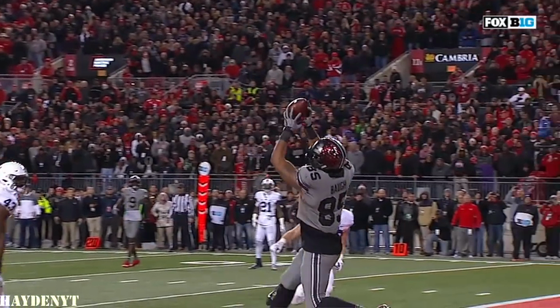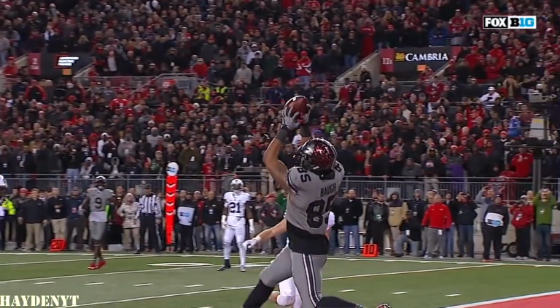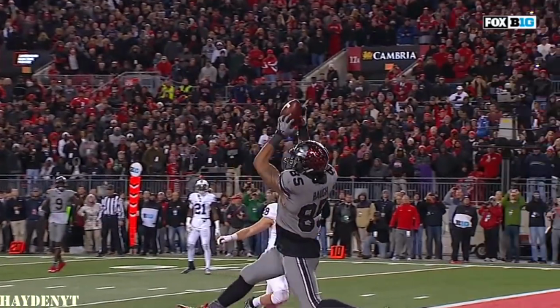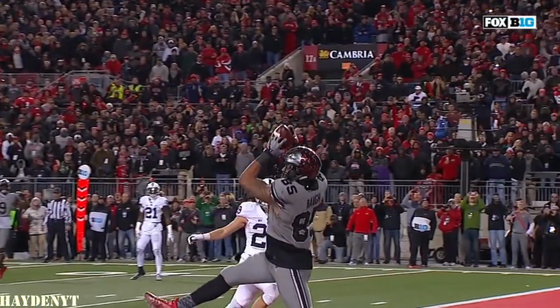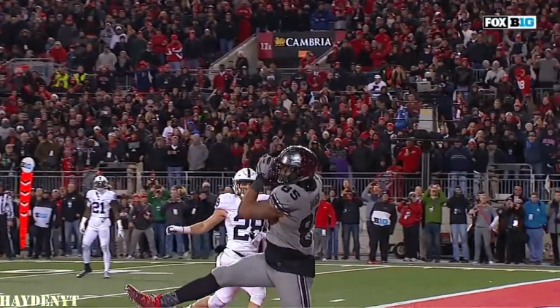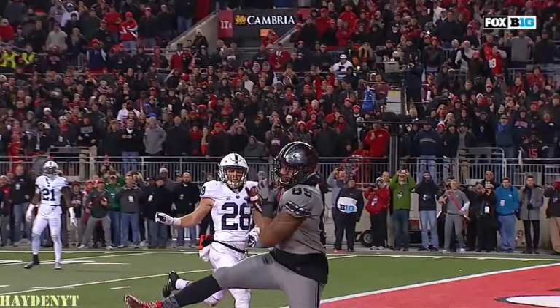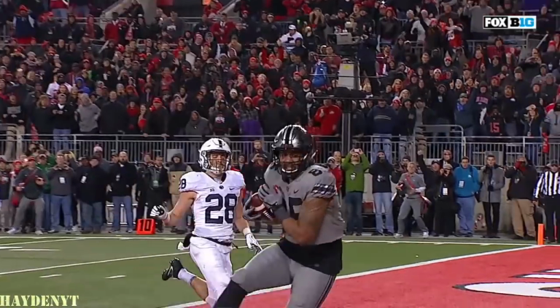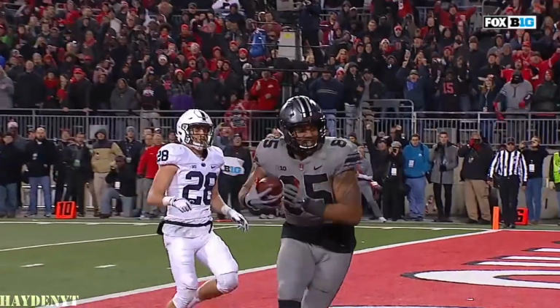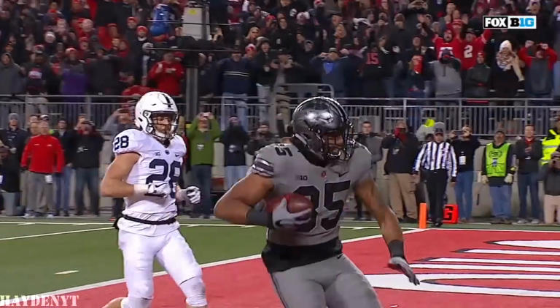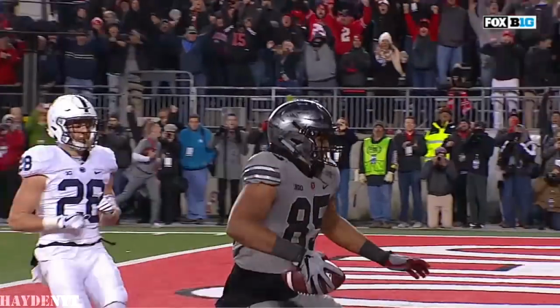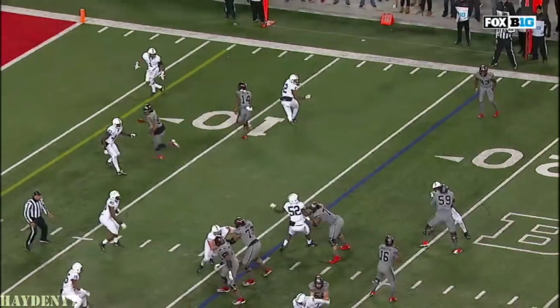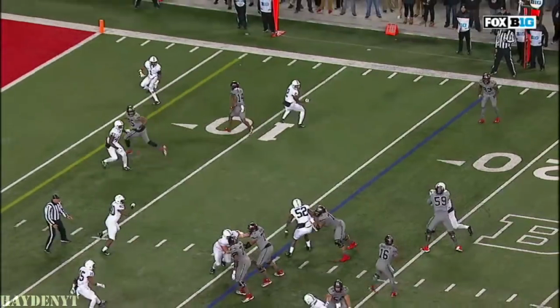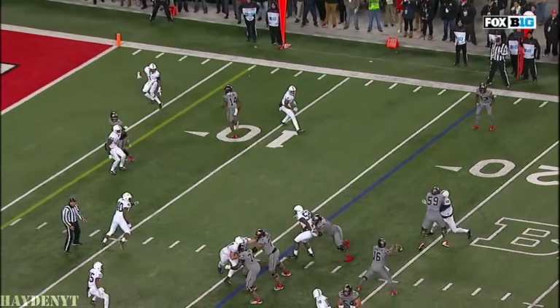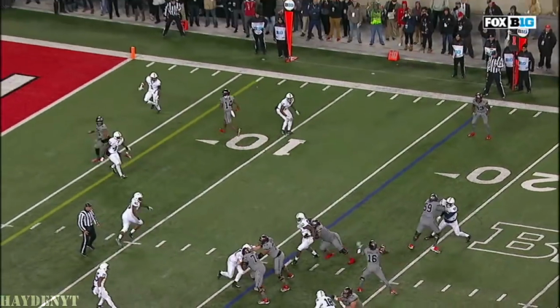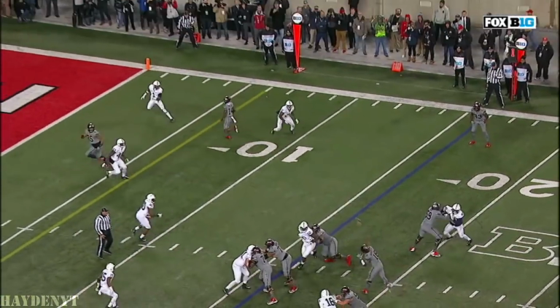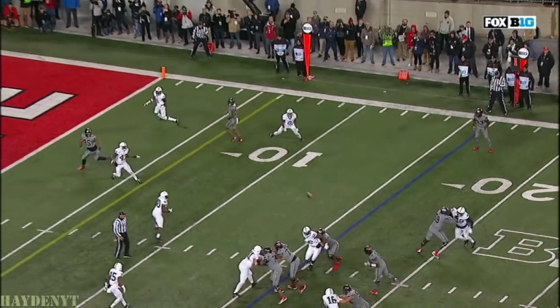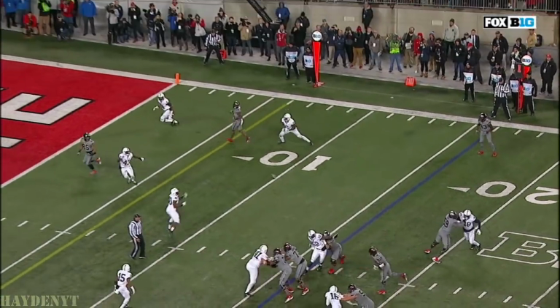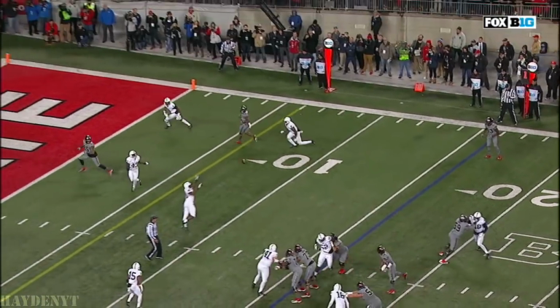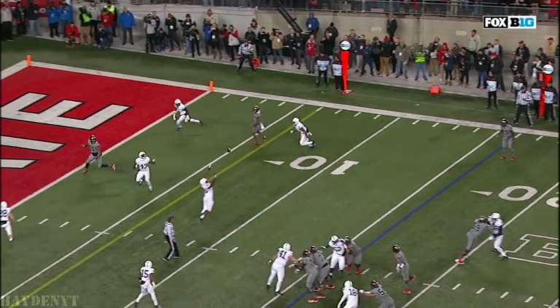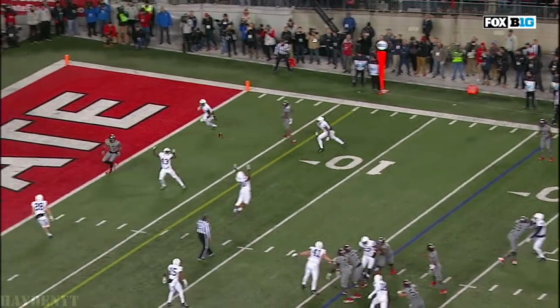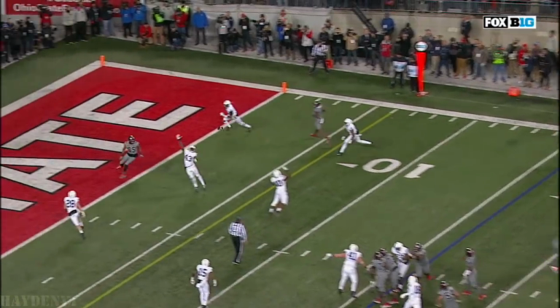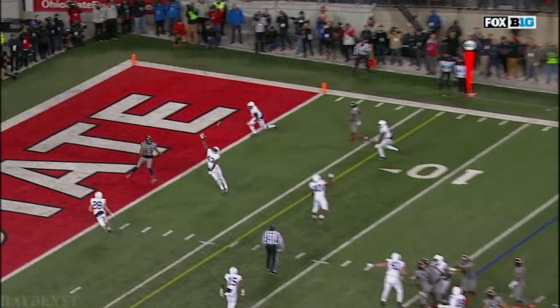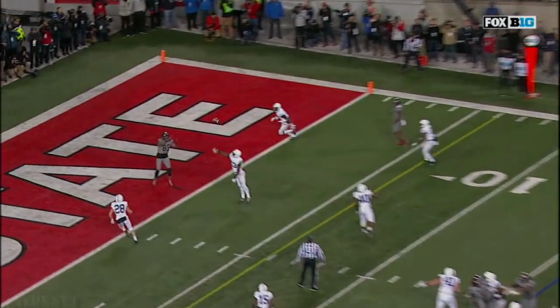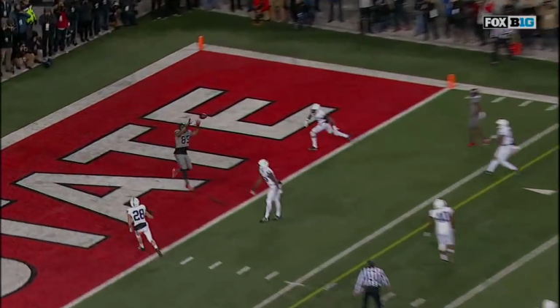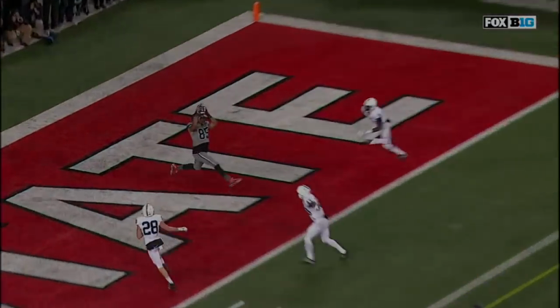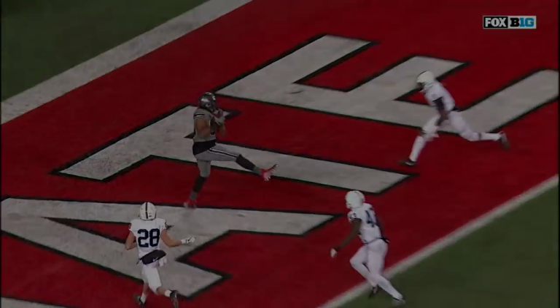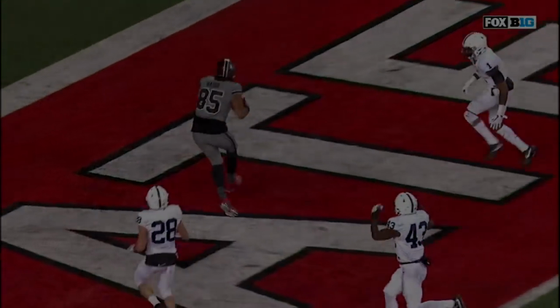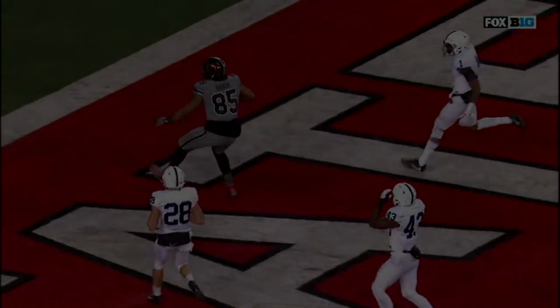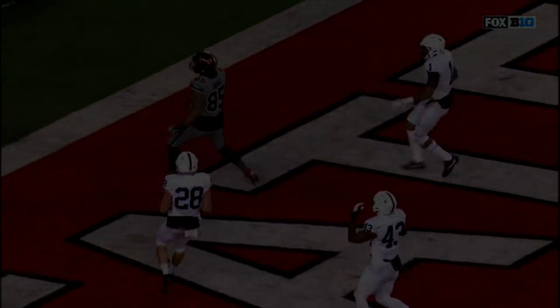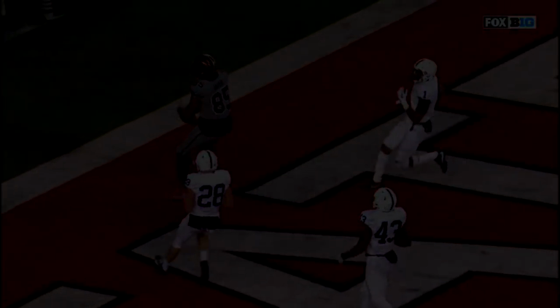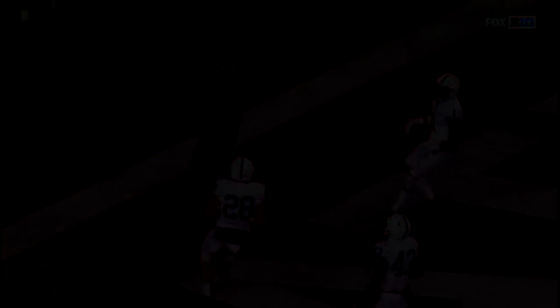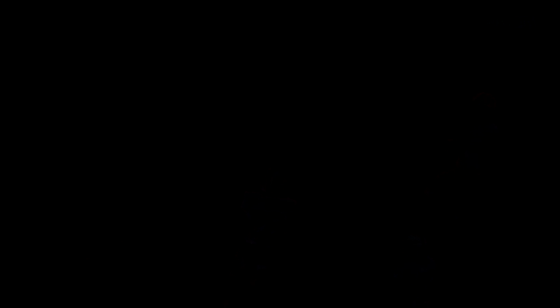This is key right now for Penn State. They've got to end up stopping Ohio State from converting the two-point conversion.